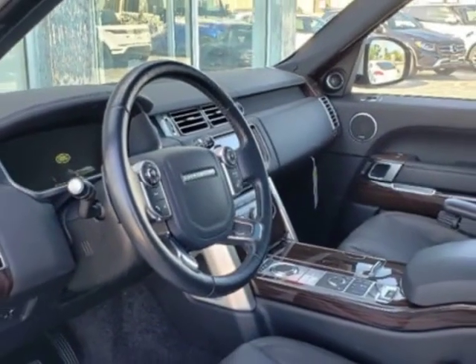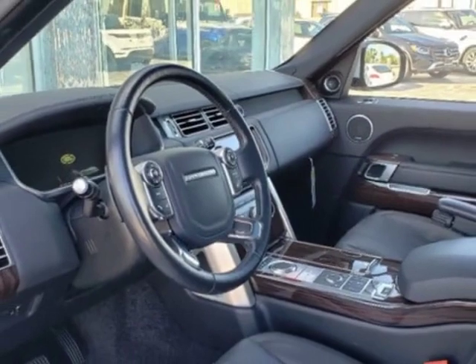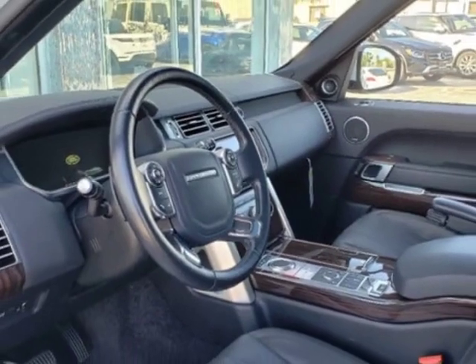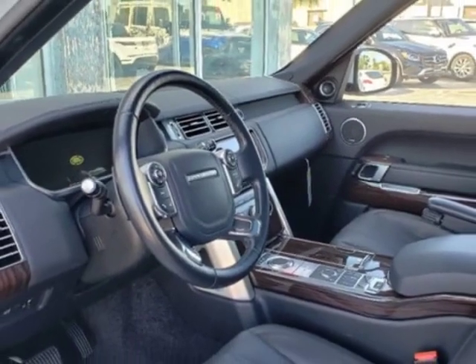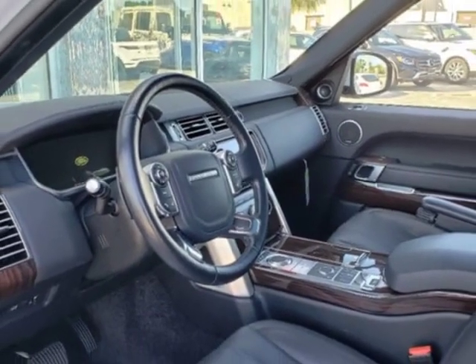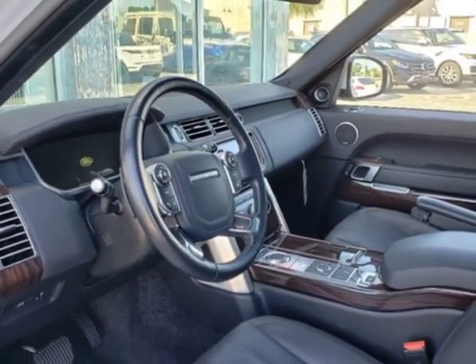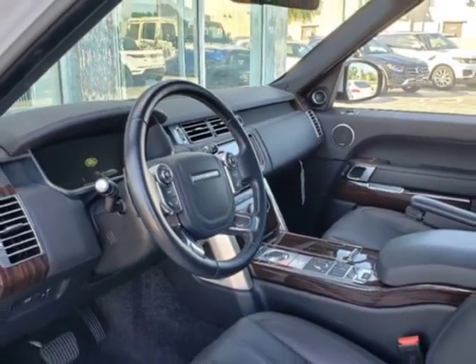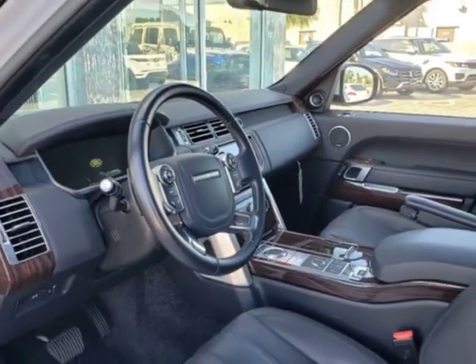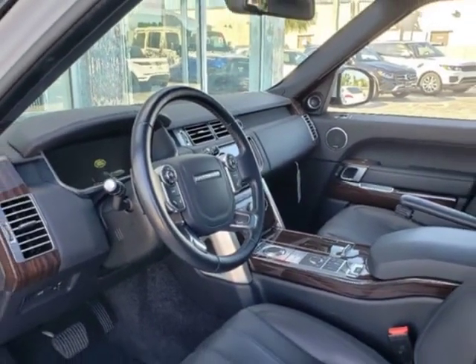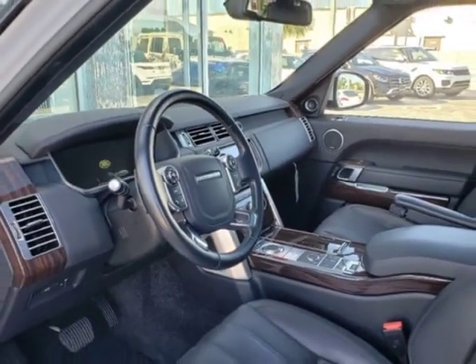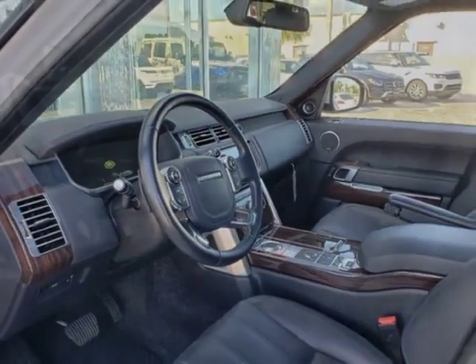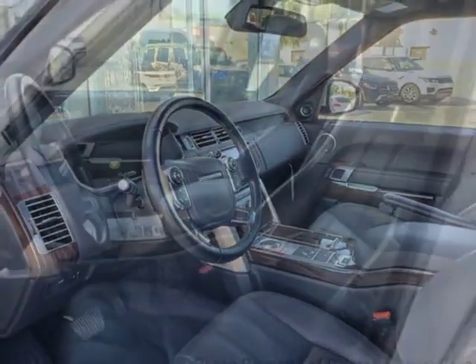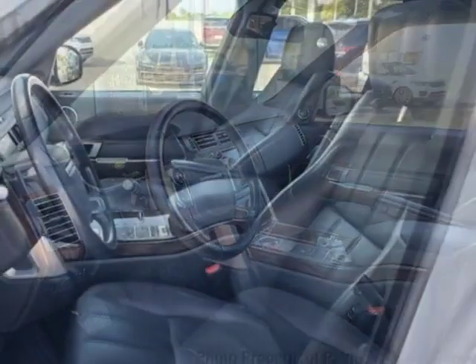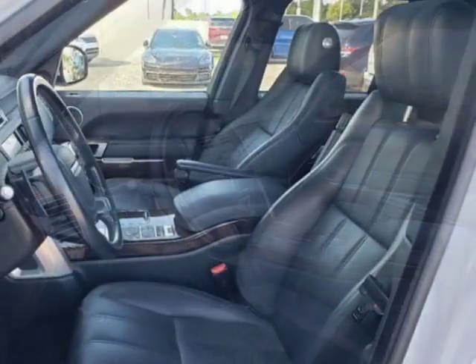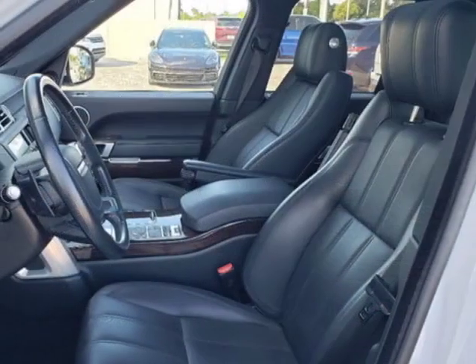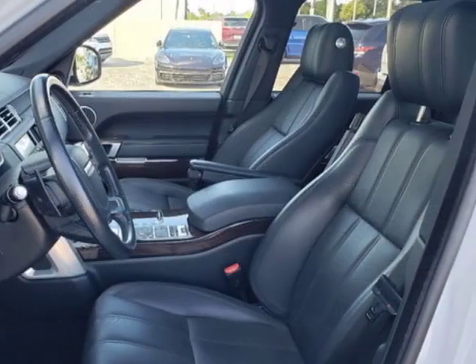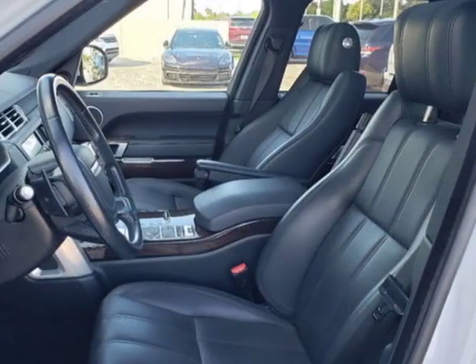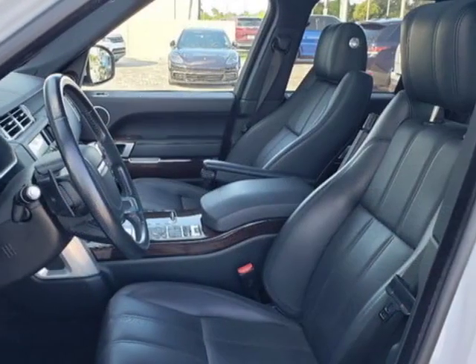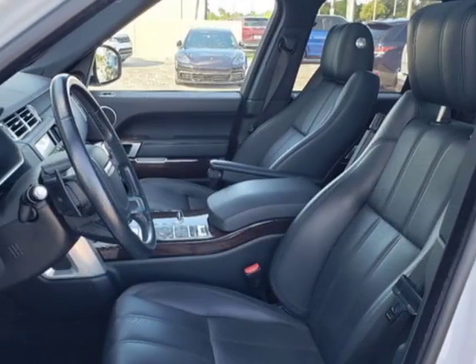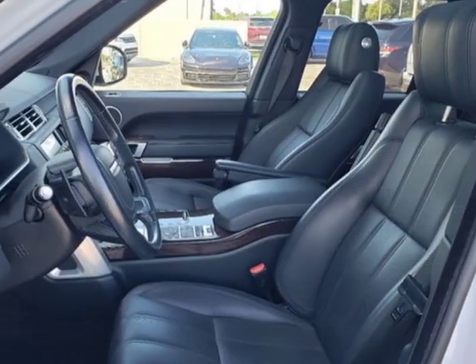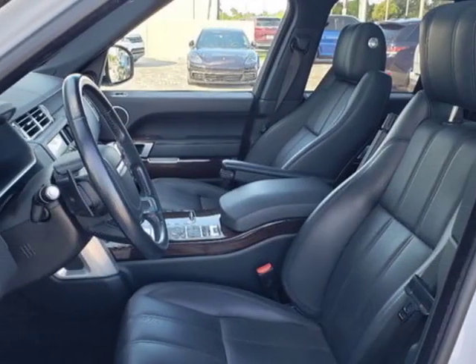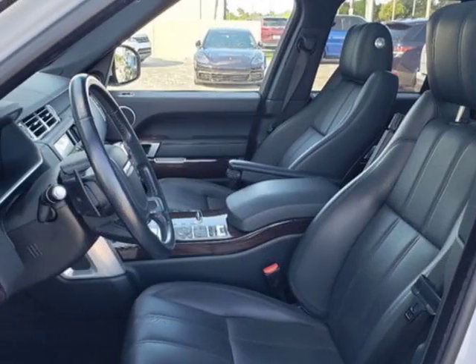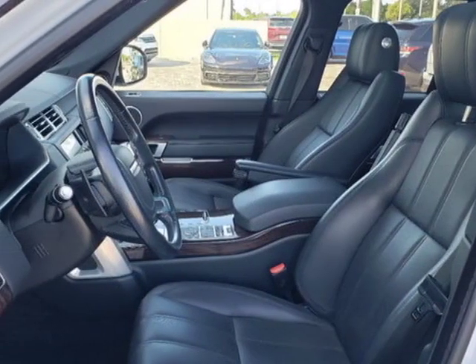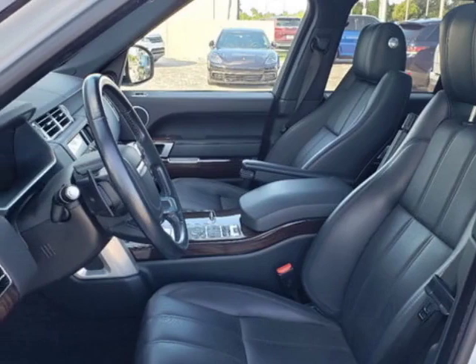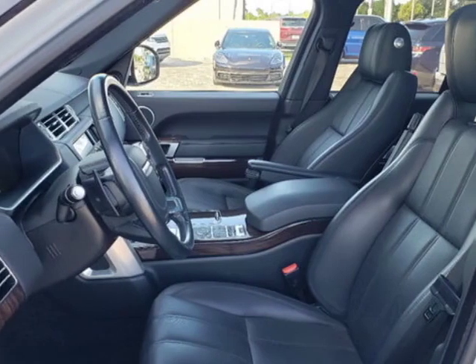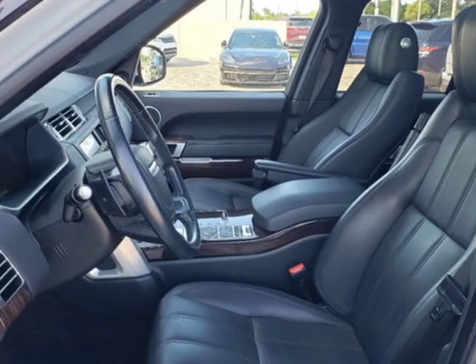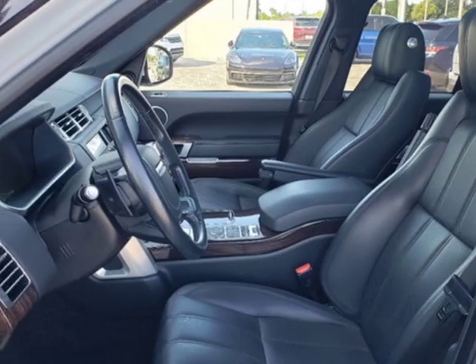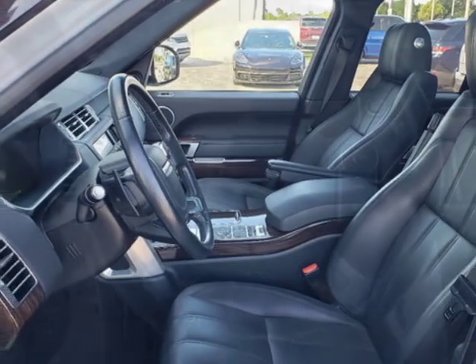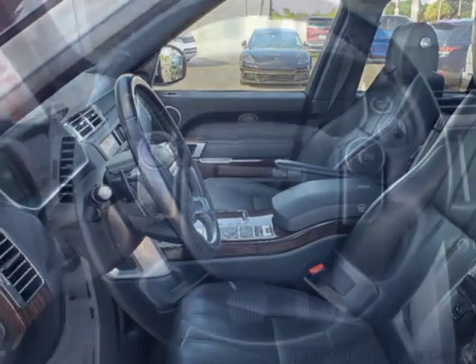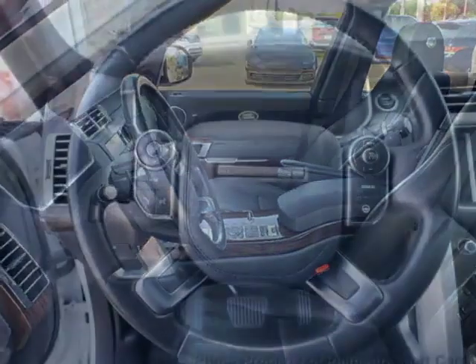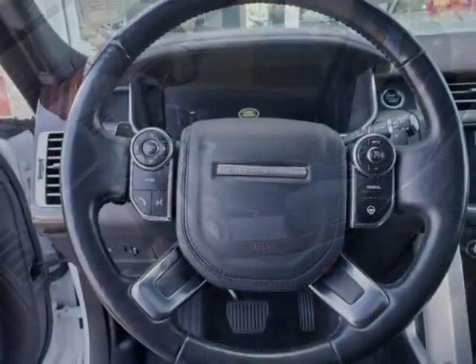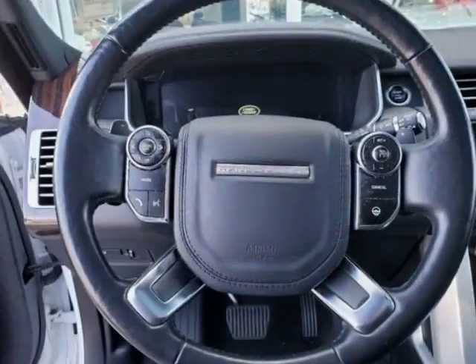Additional options for this vehicle include power driver's seat, auxiliary audio input, sunroof and driver airbag.